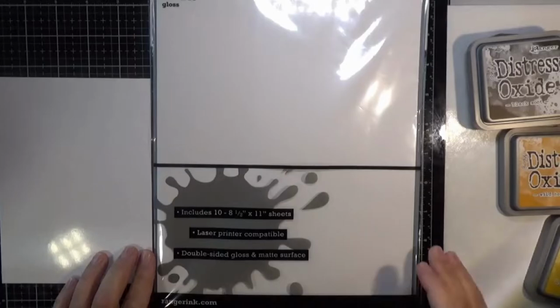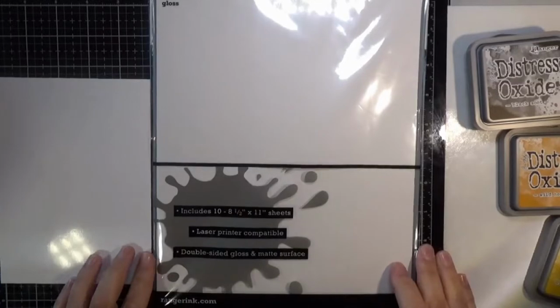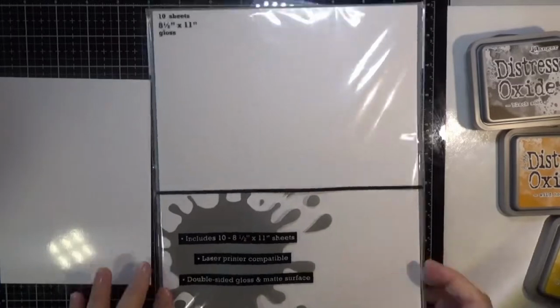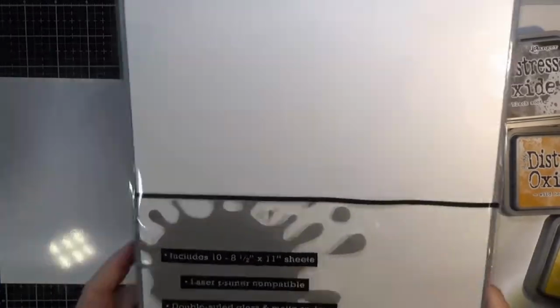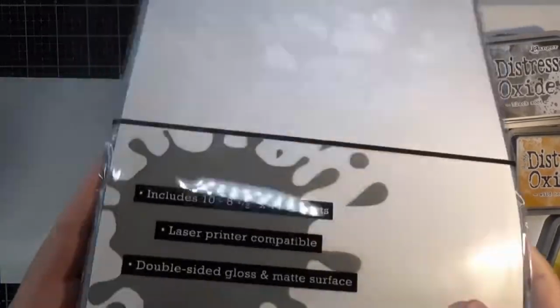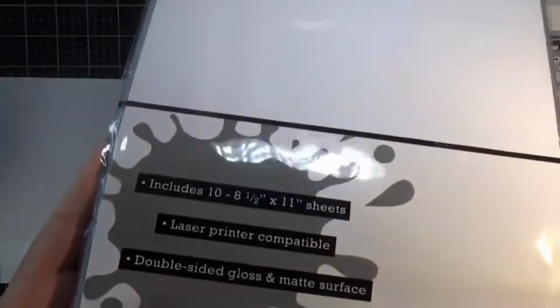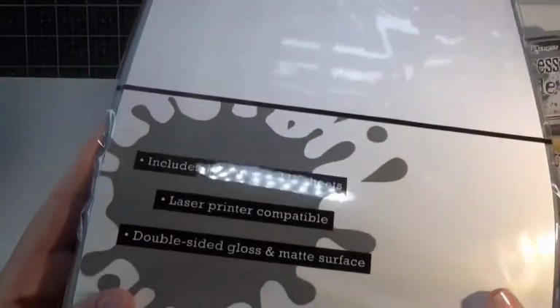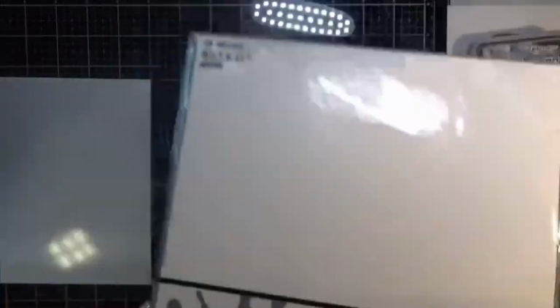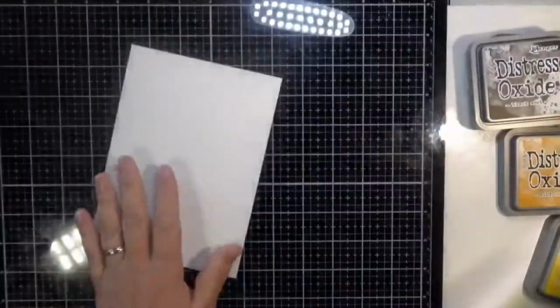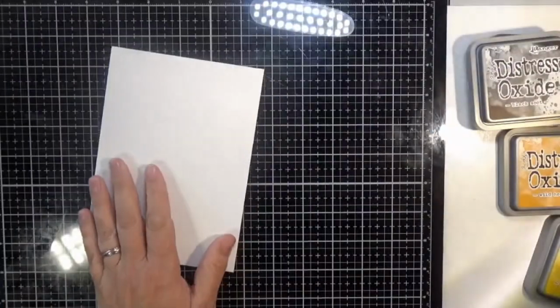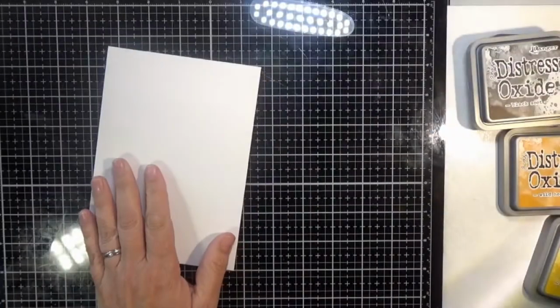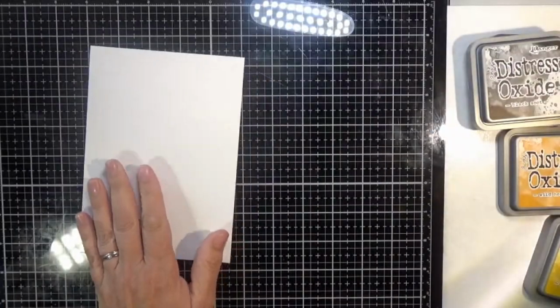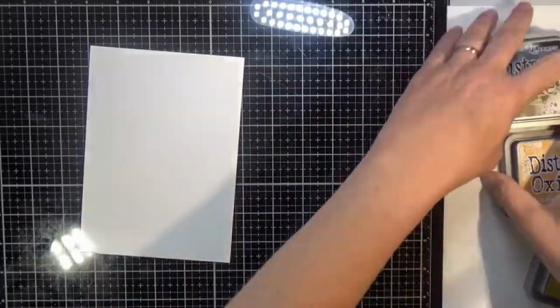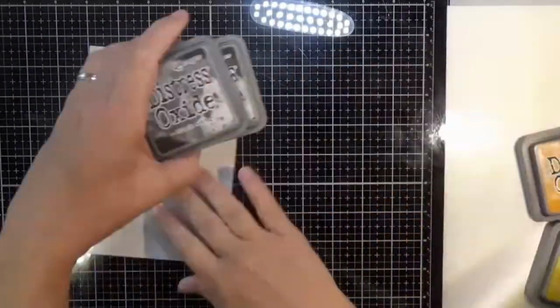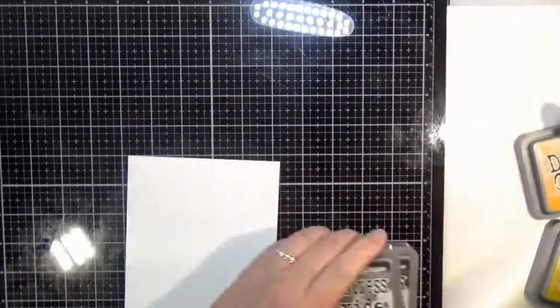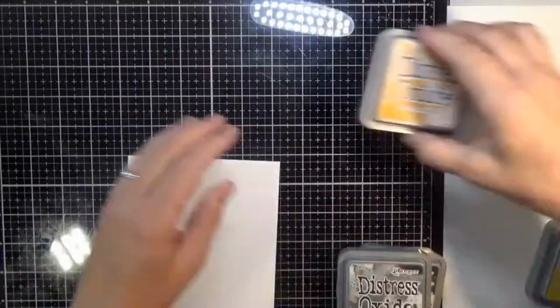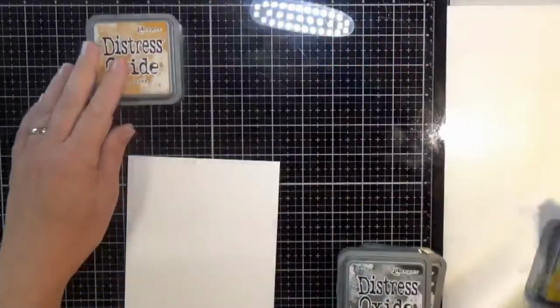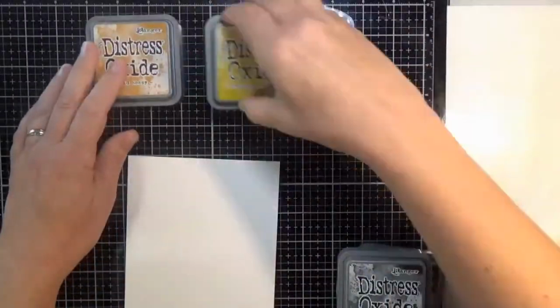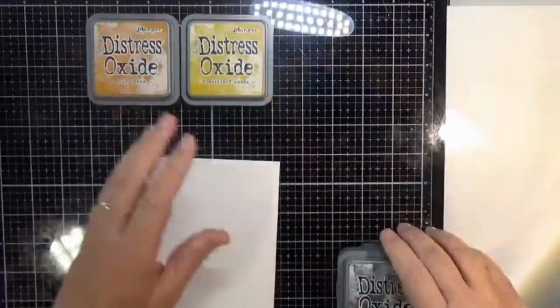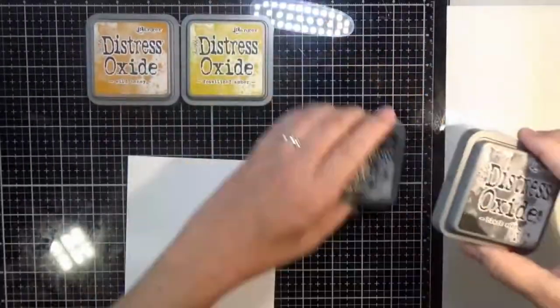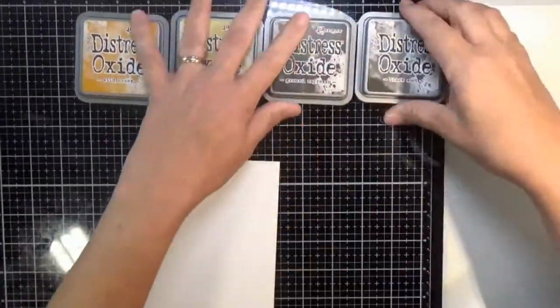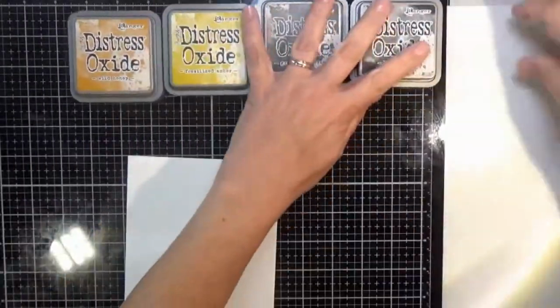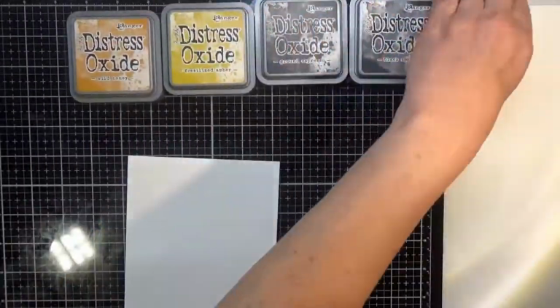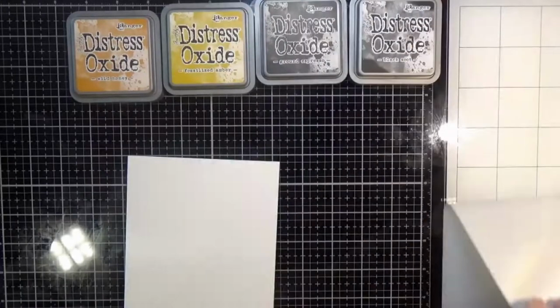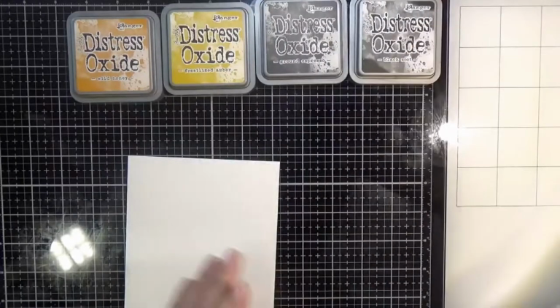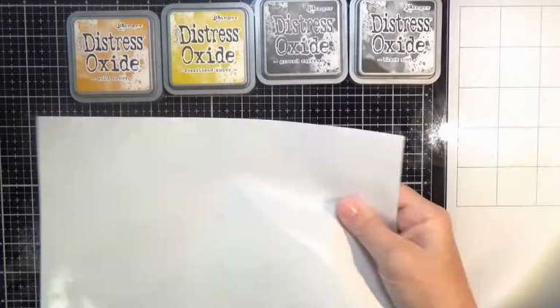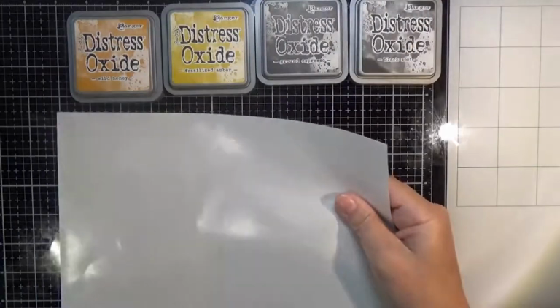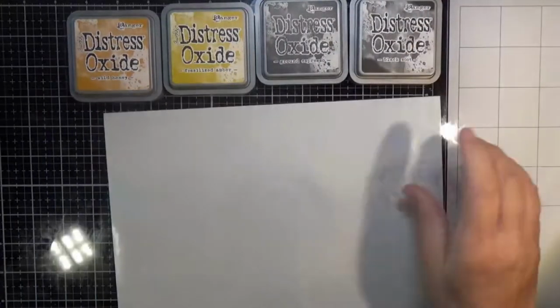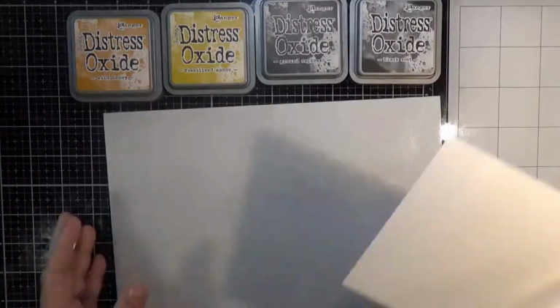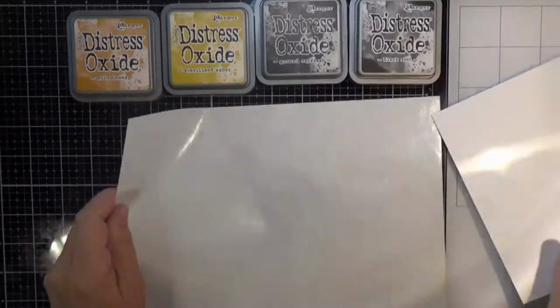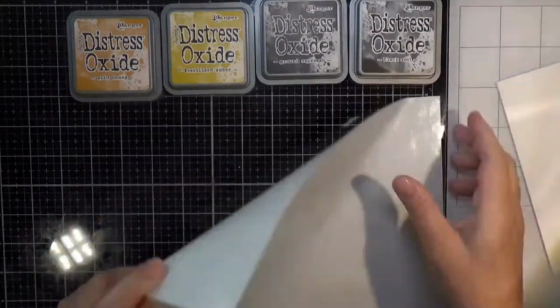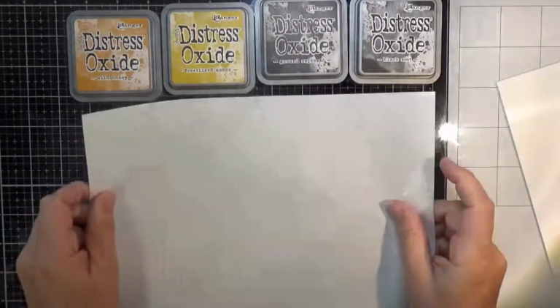Hello everyone and welcome back to another video. Today I'm doing a fun technique with gloss paper and distress oxide ink.